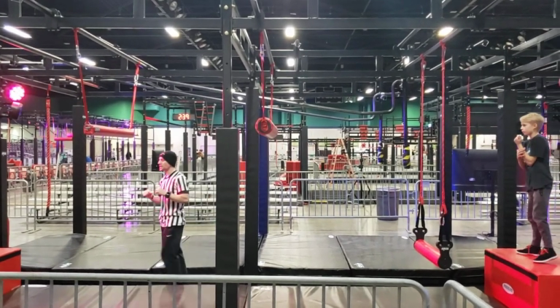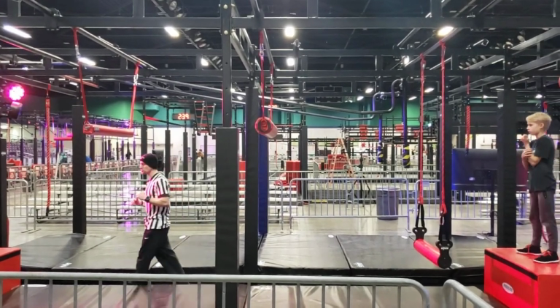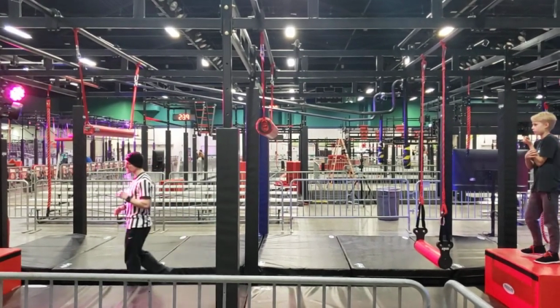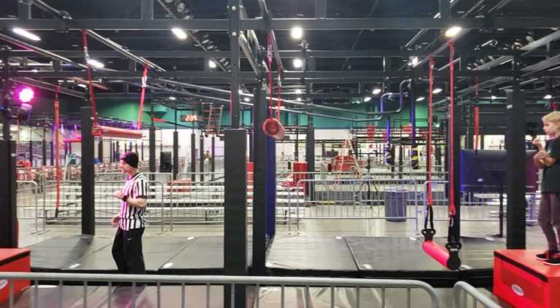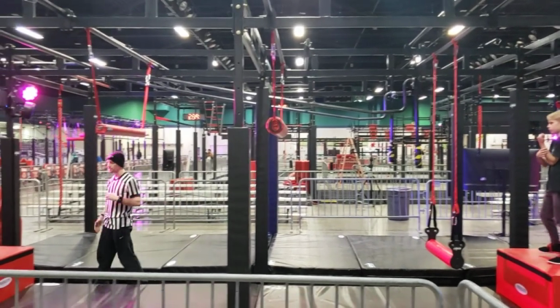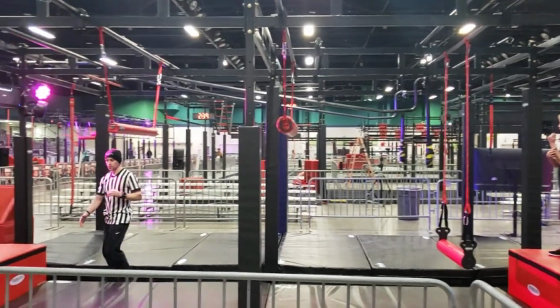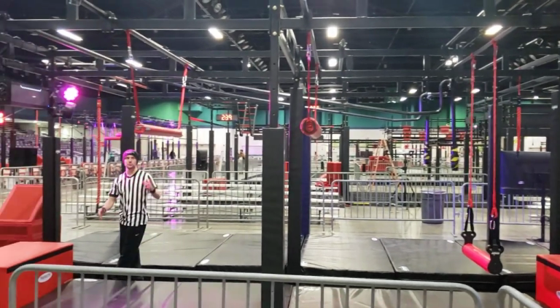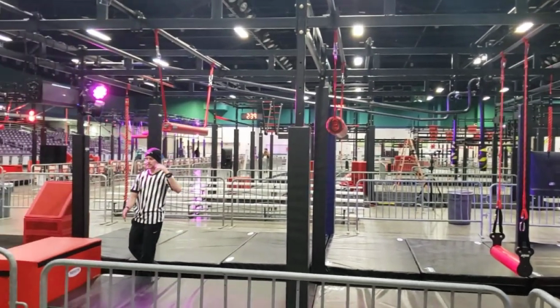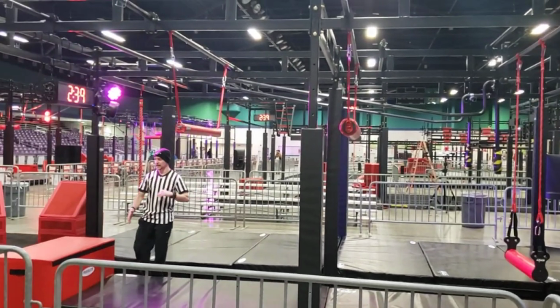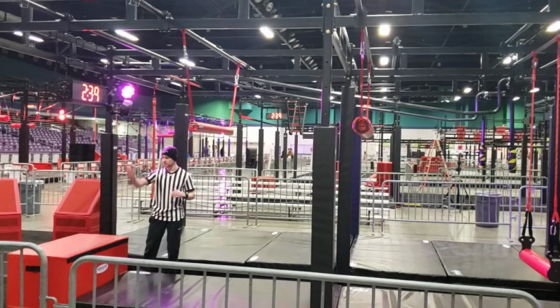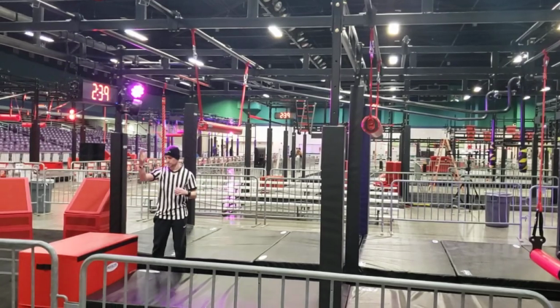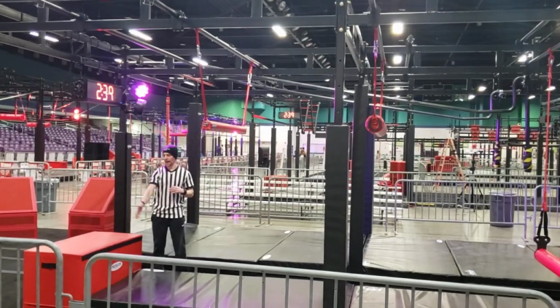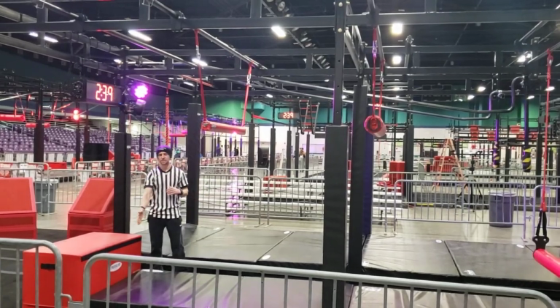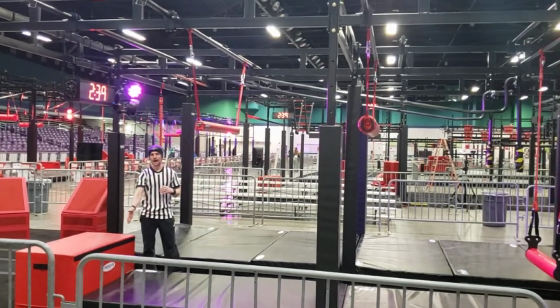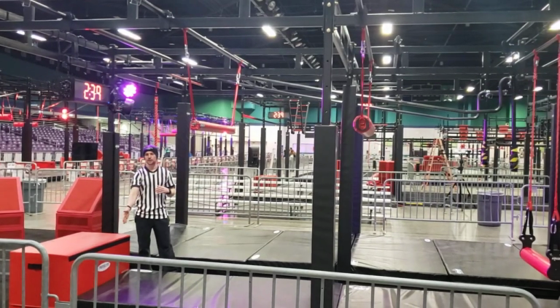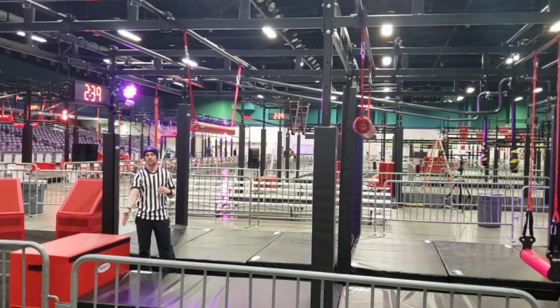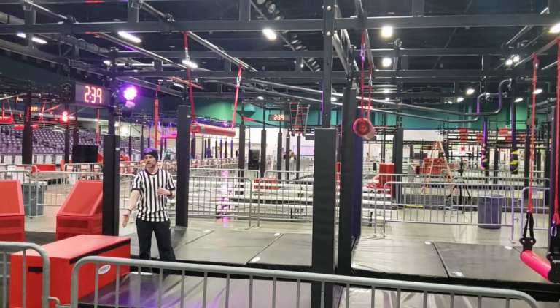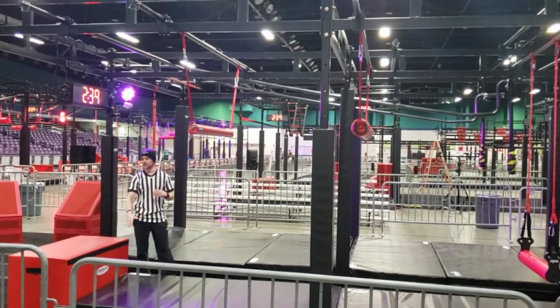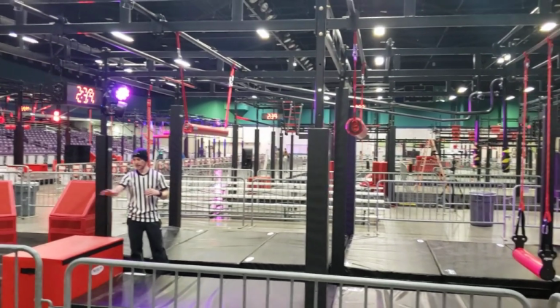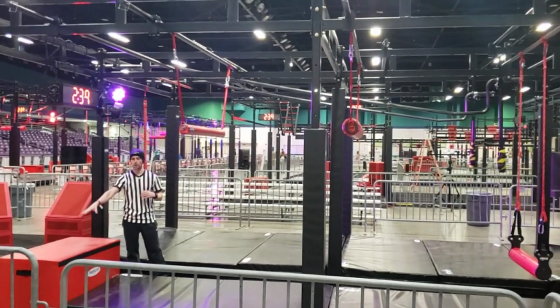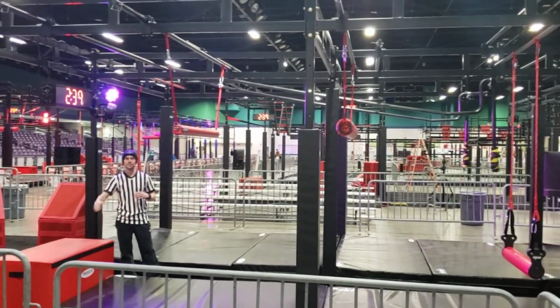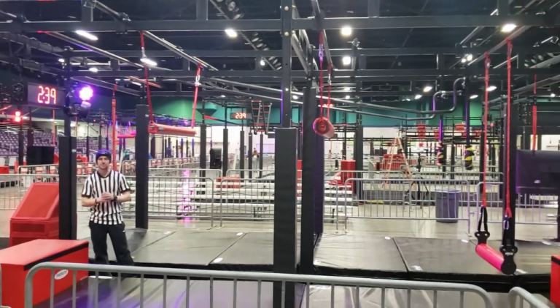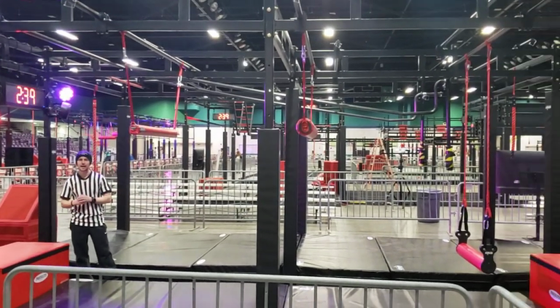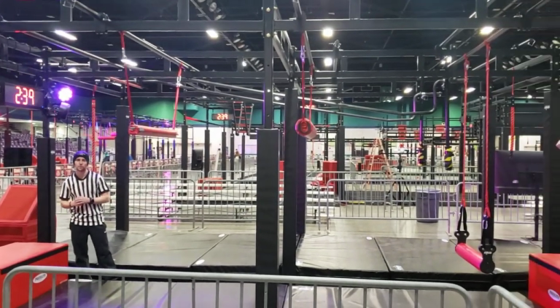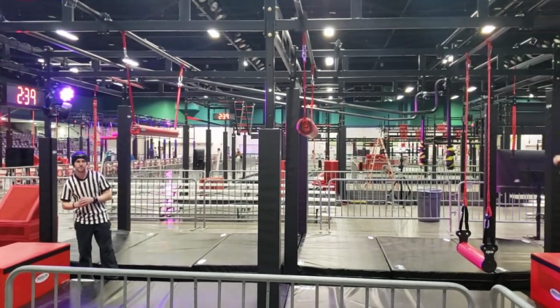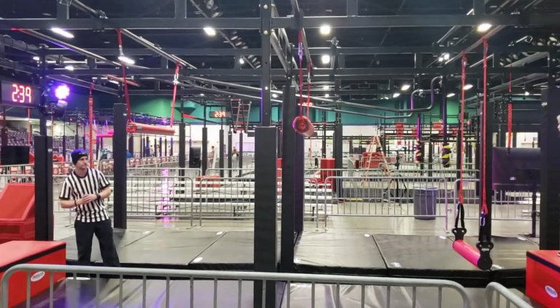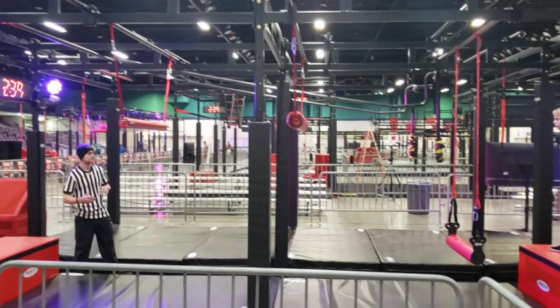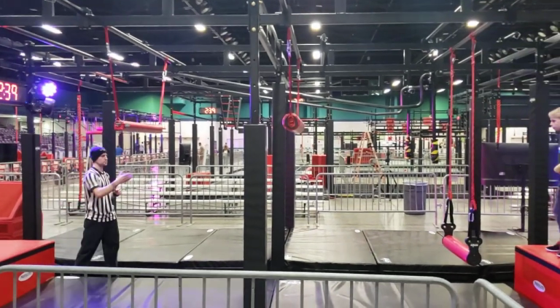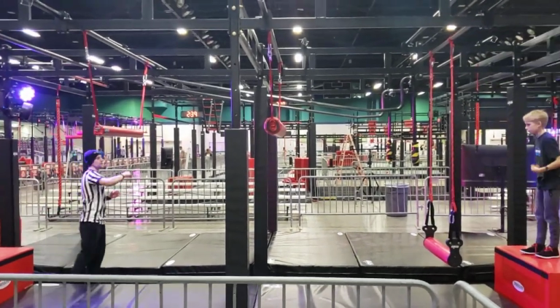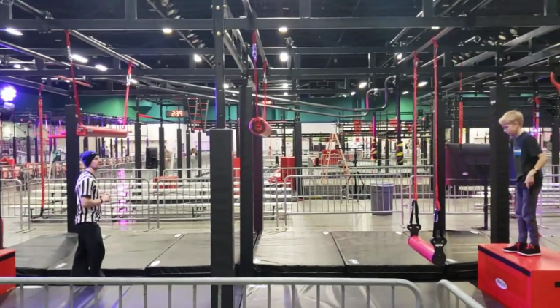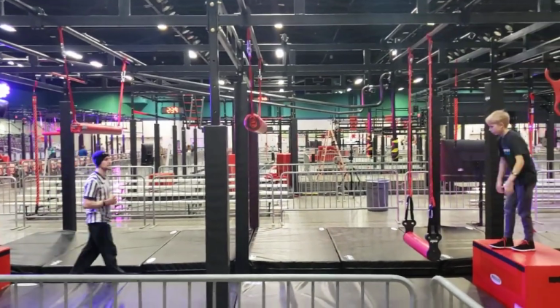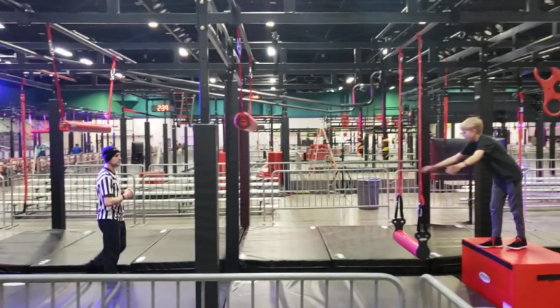The obstacle is complete when you disengage, pass the back plane, and are on this platform. Joey, if you'd like to demonstrate.